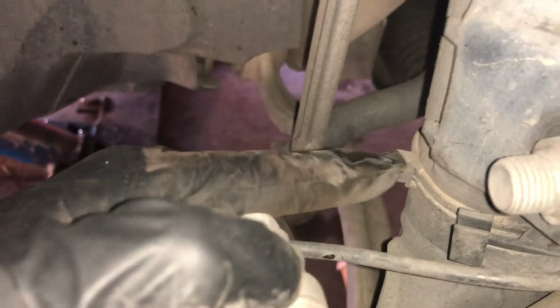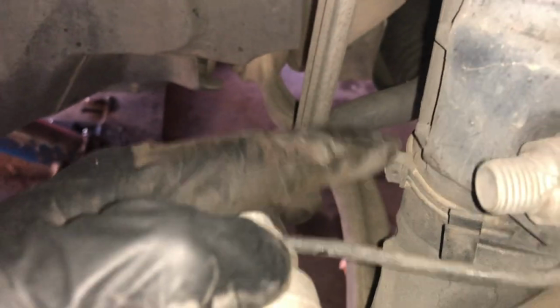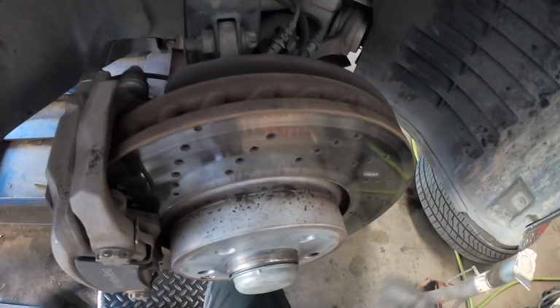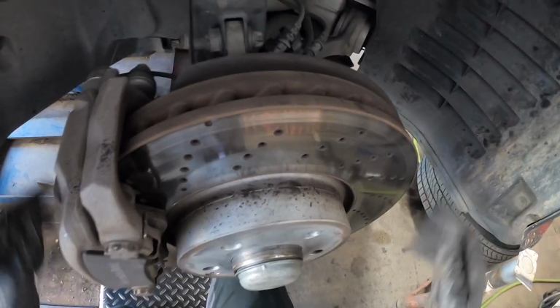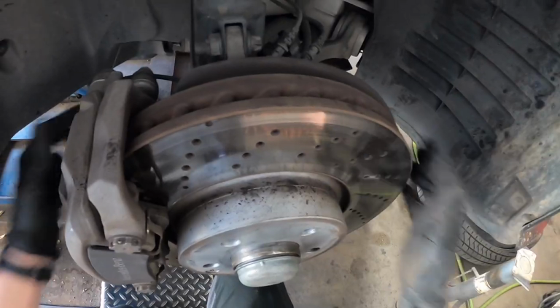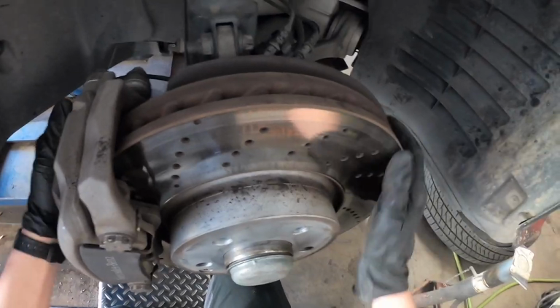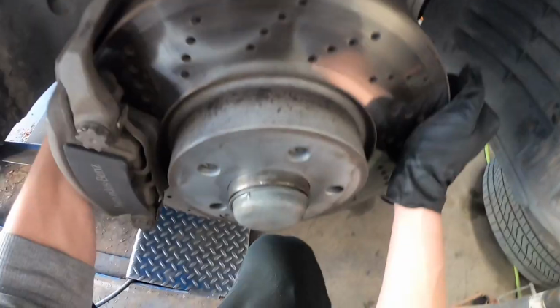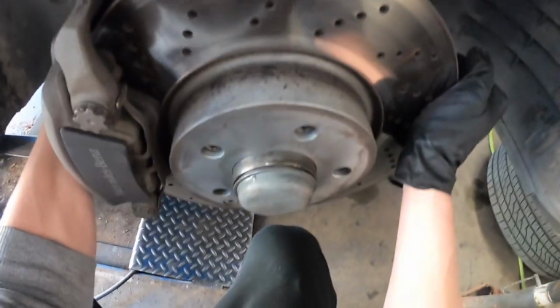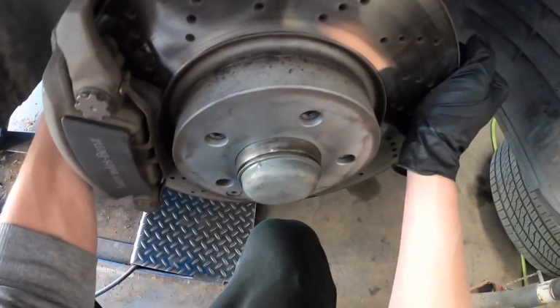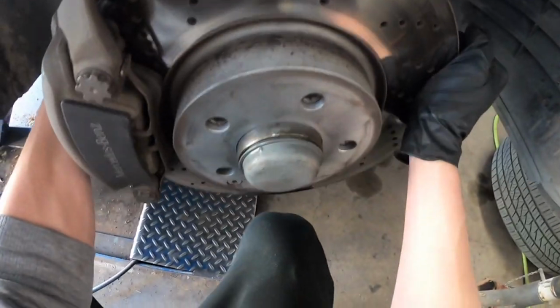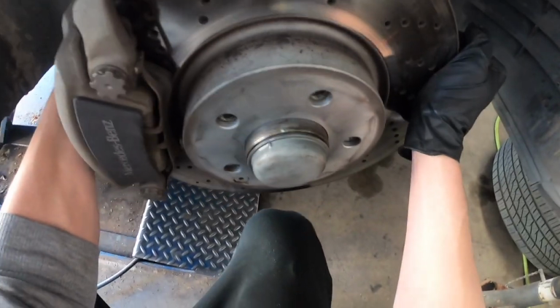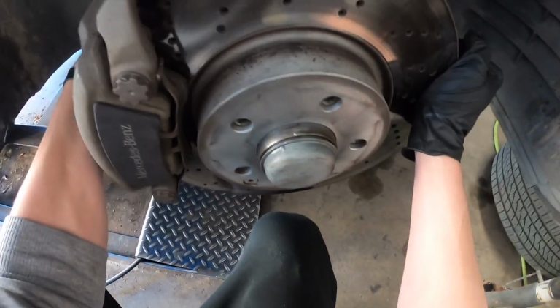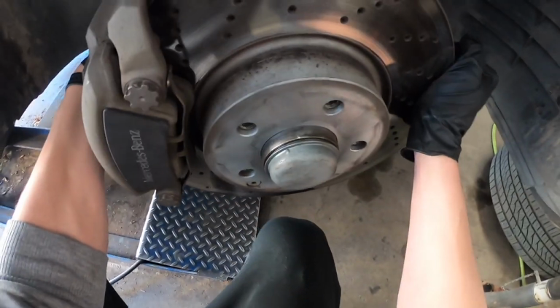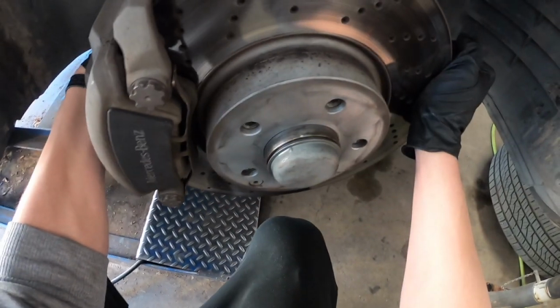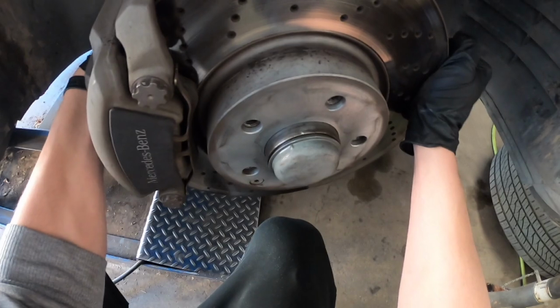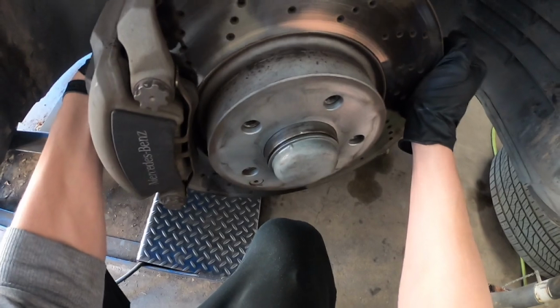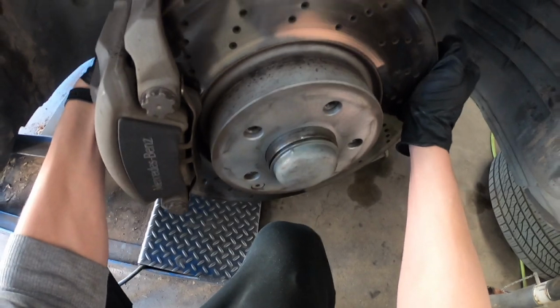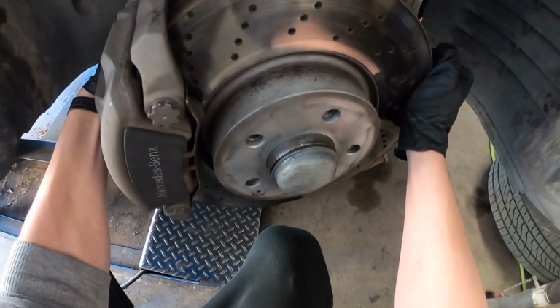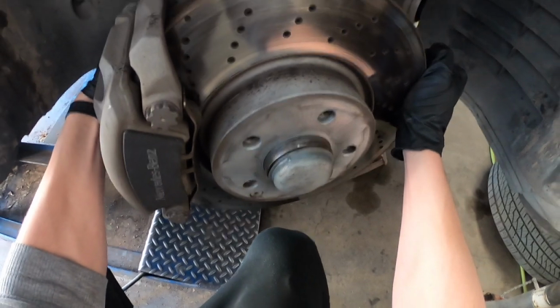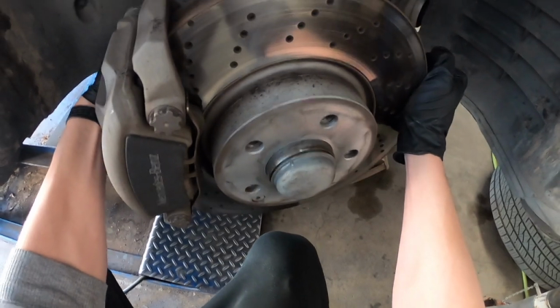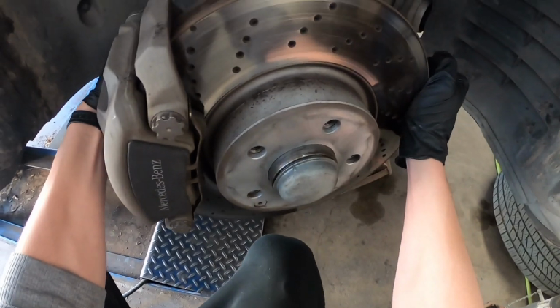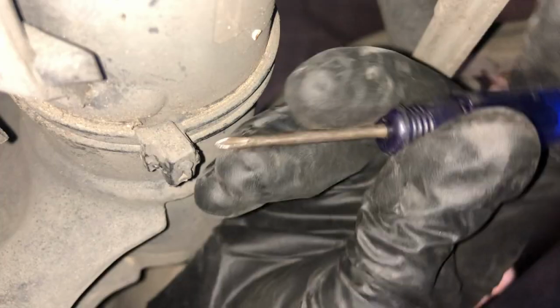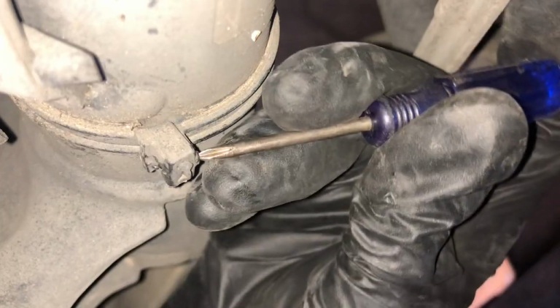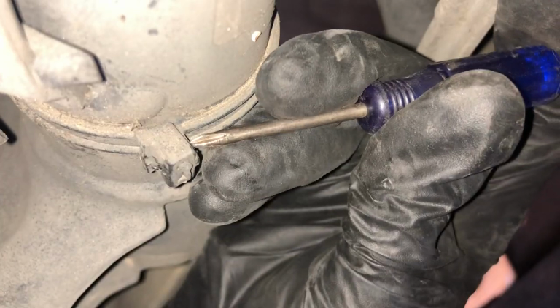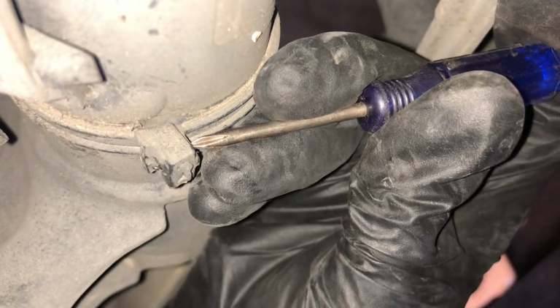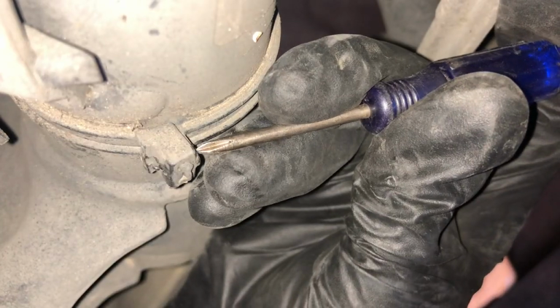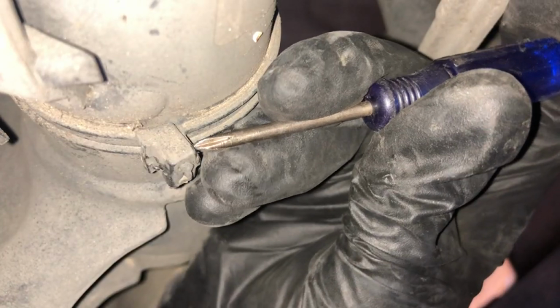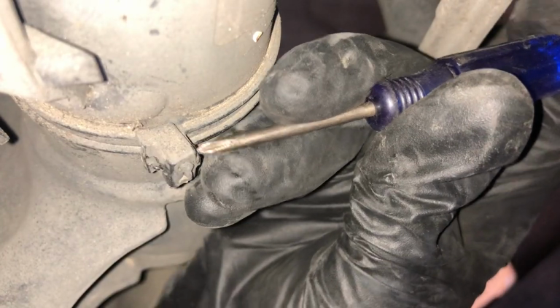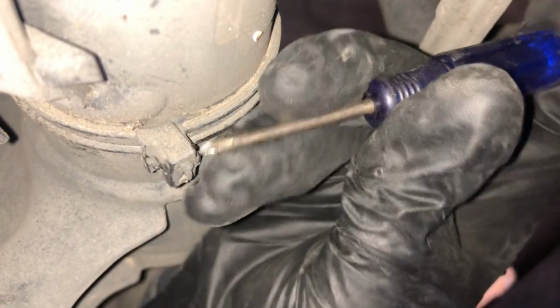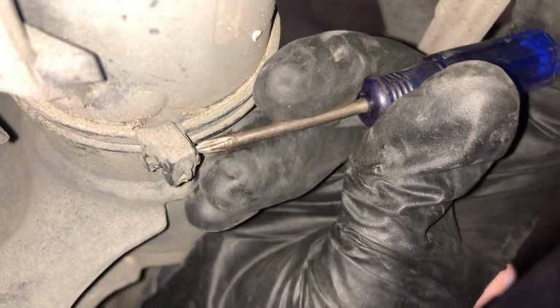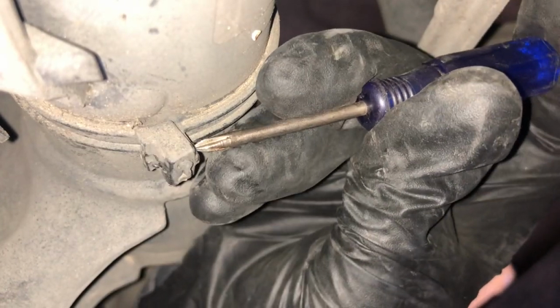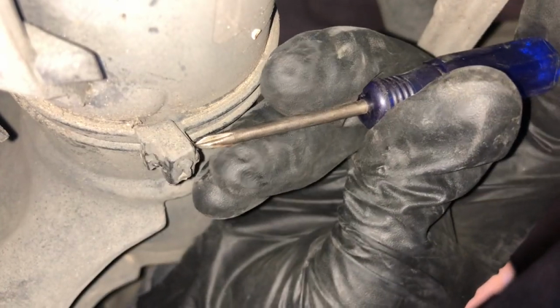Next we'll have to pull out a pin. You'll see in a second. There you go.